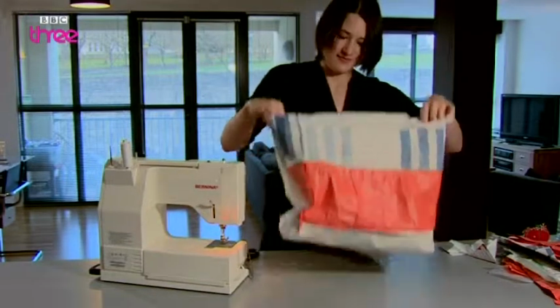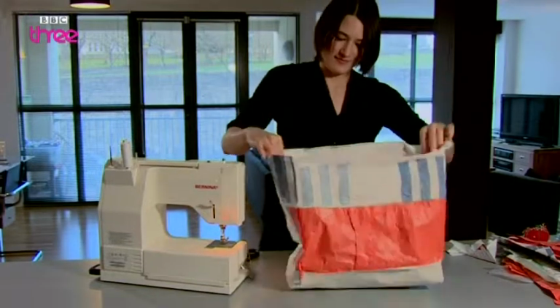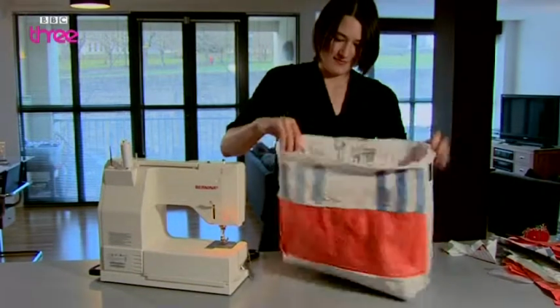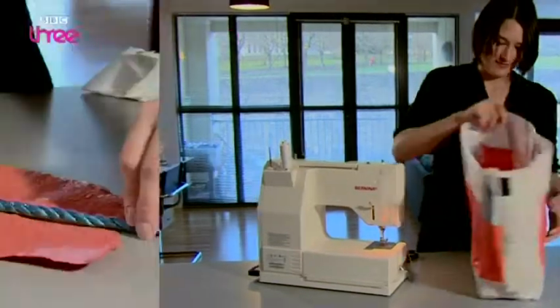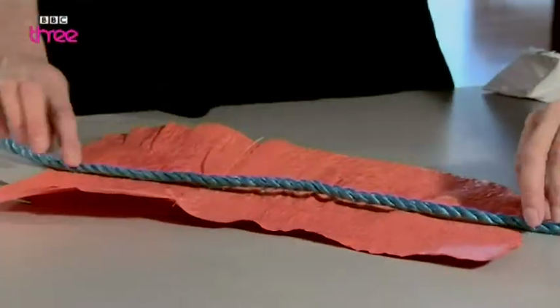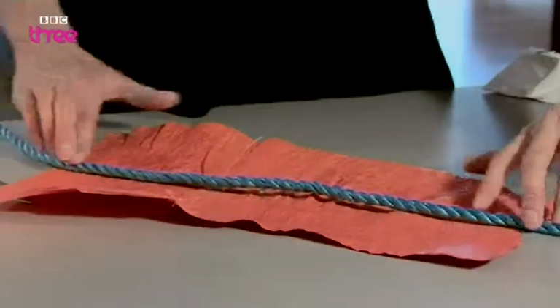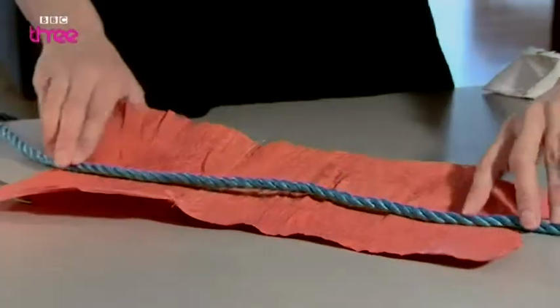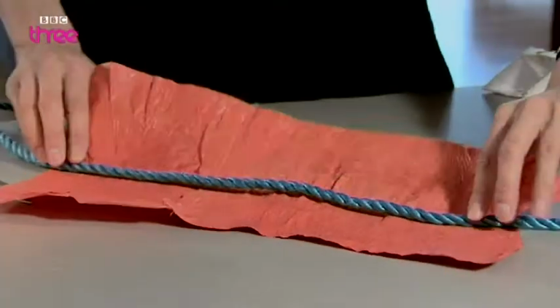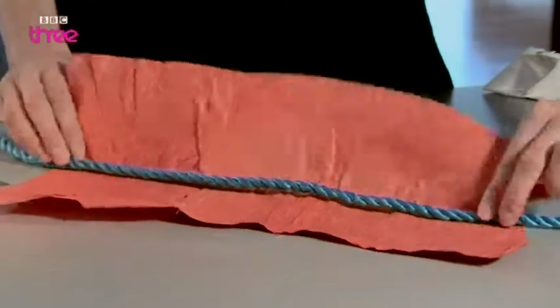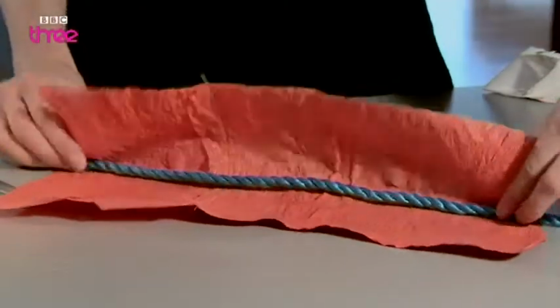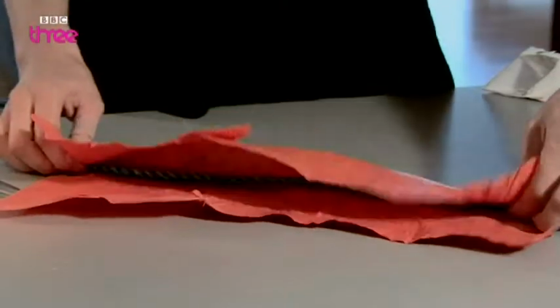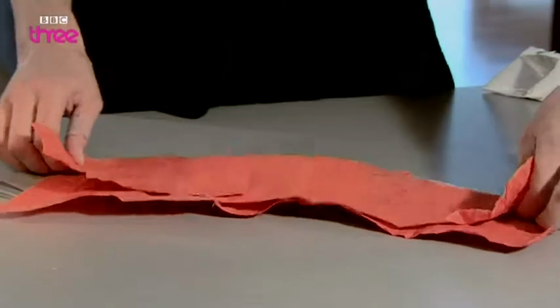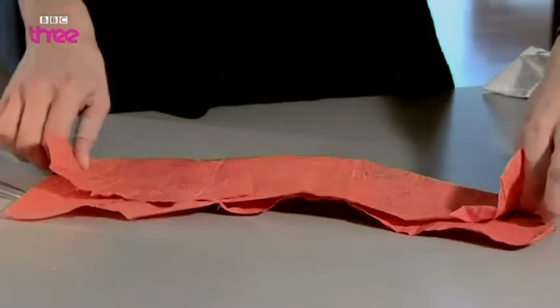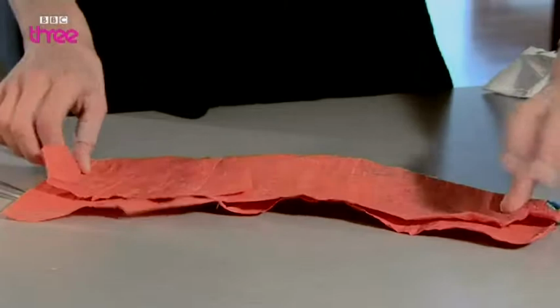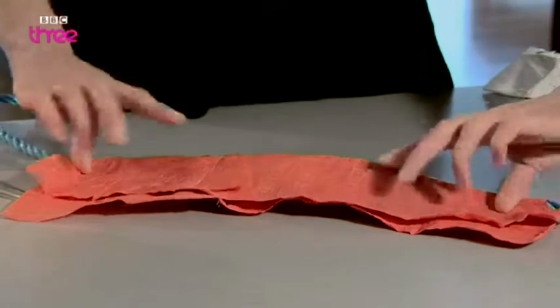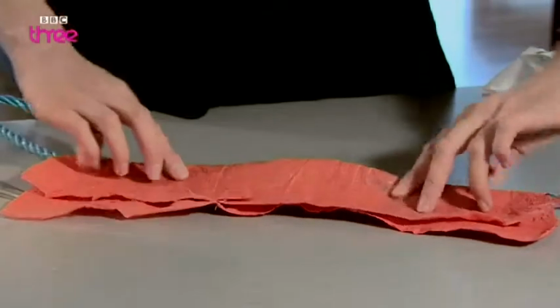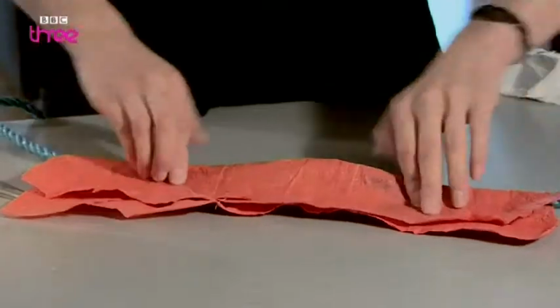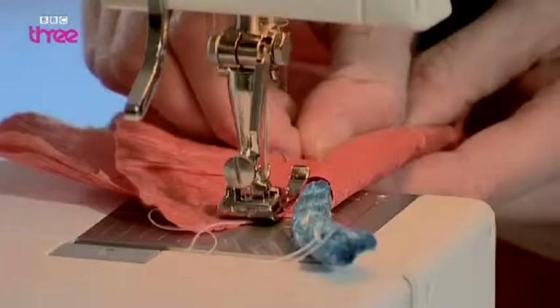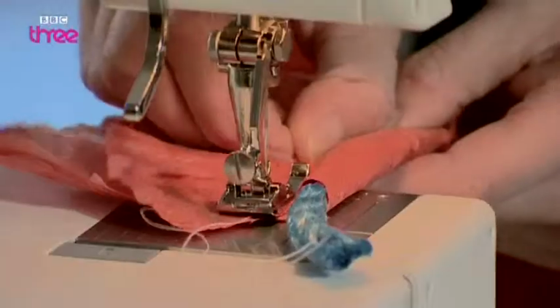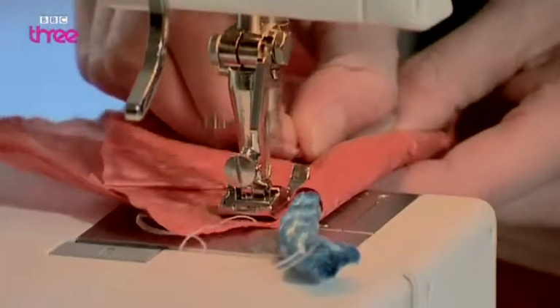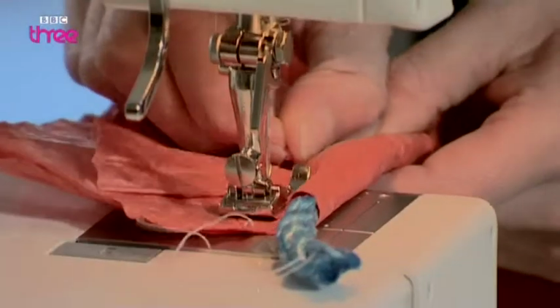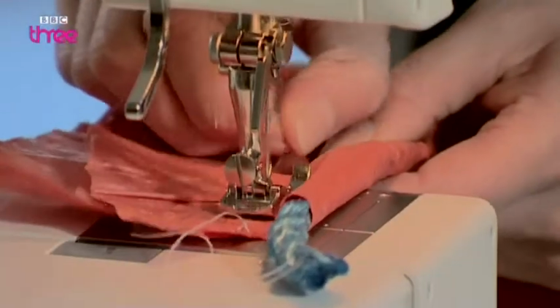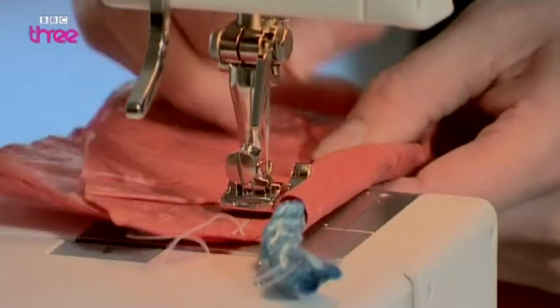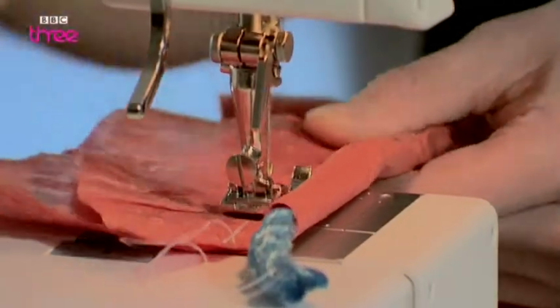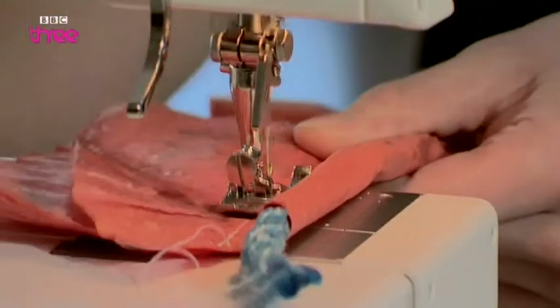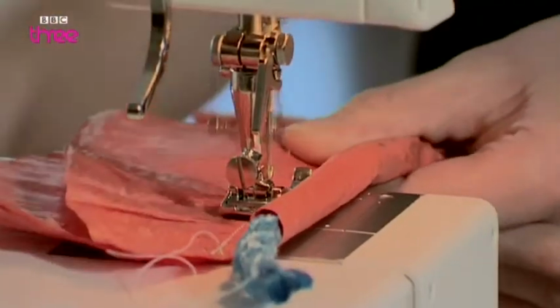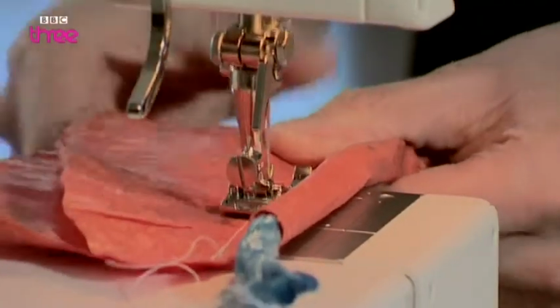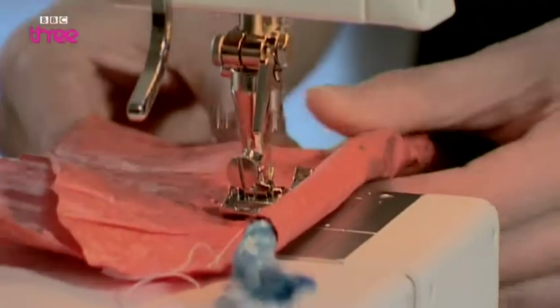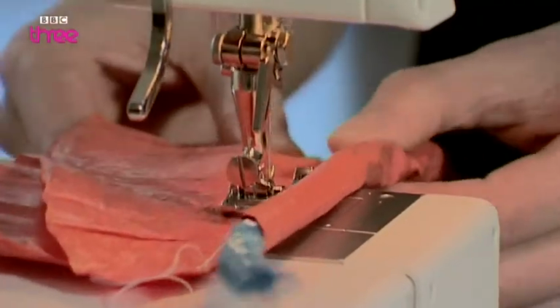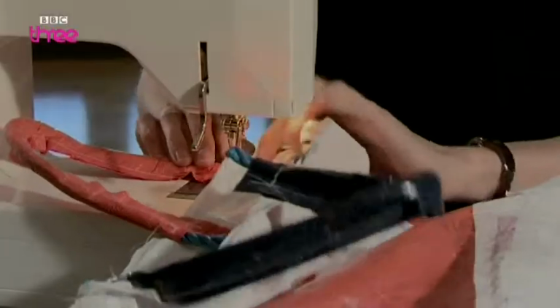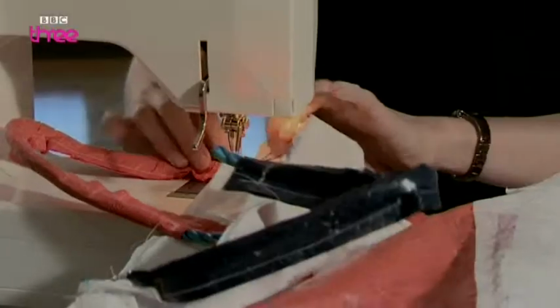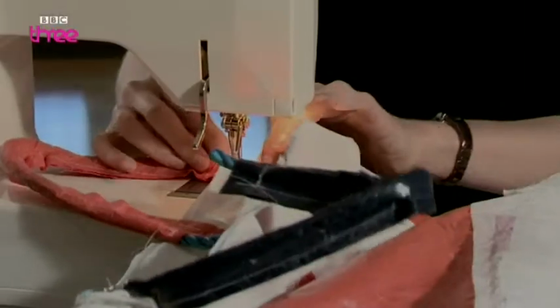Step 5: for the handles, fold a plastic strip around the rope and sew along the edge. Trim off any excess plastic and then fasten them to the bag.